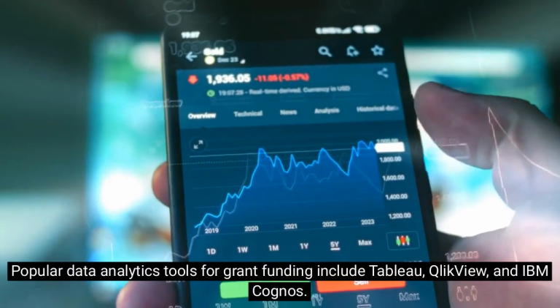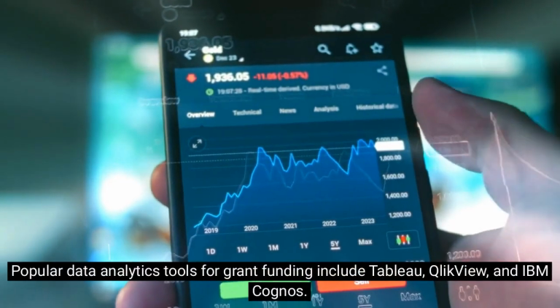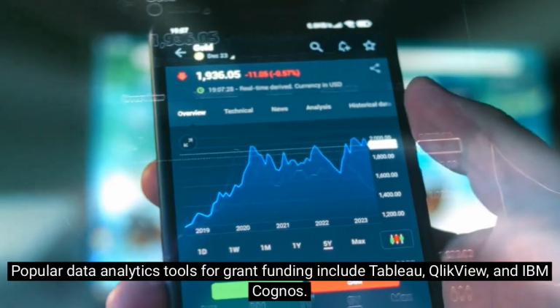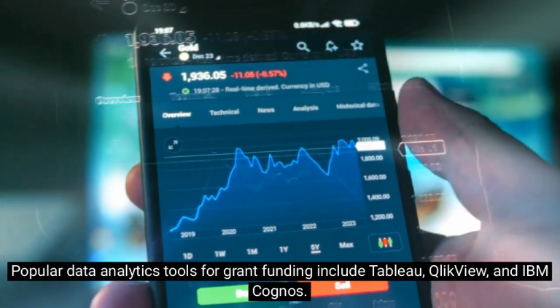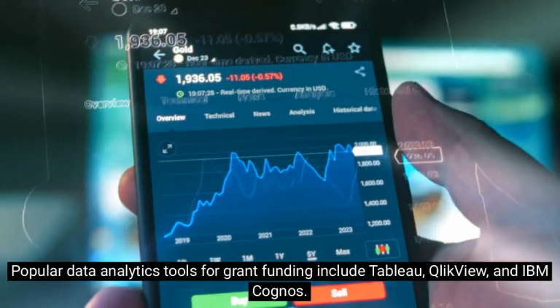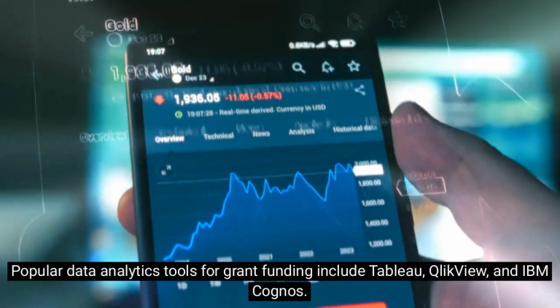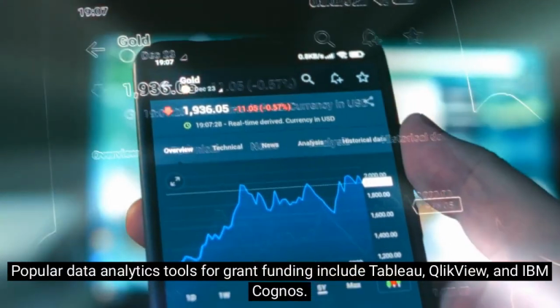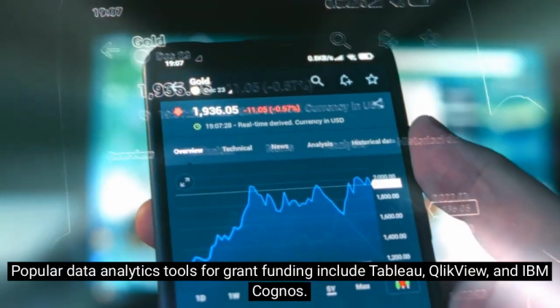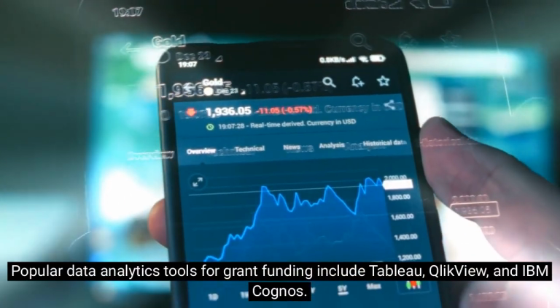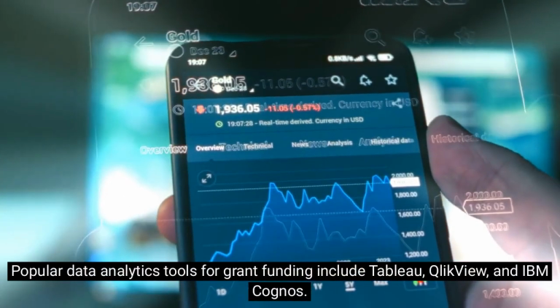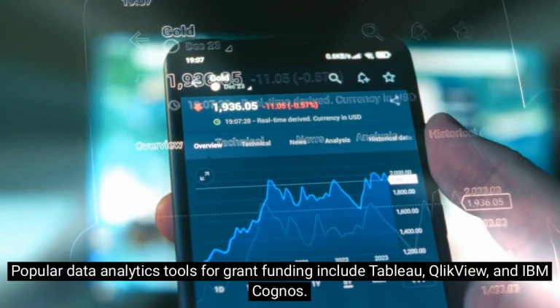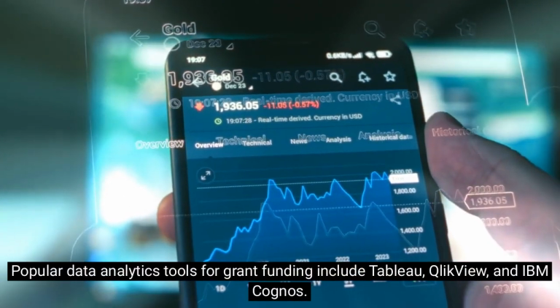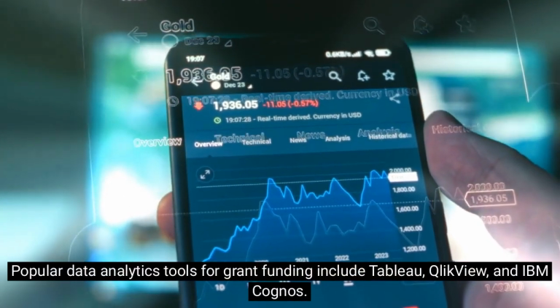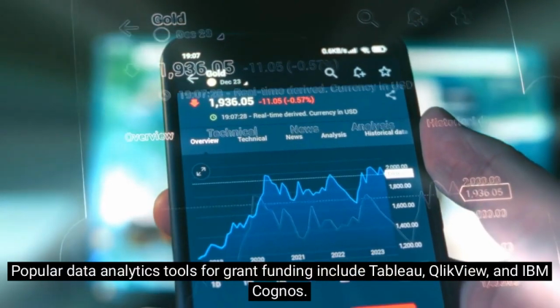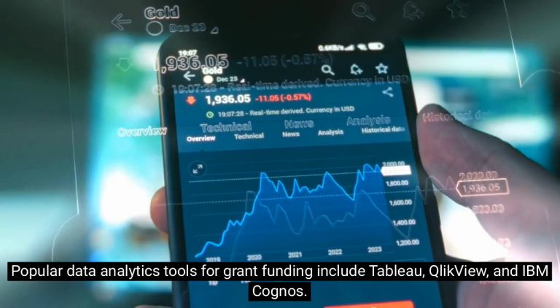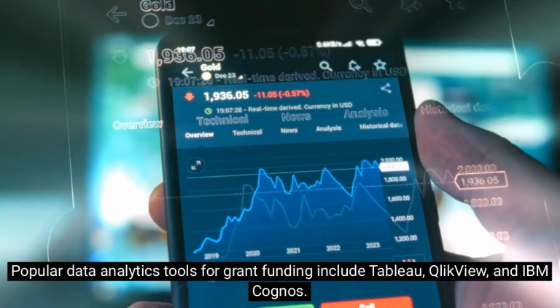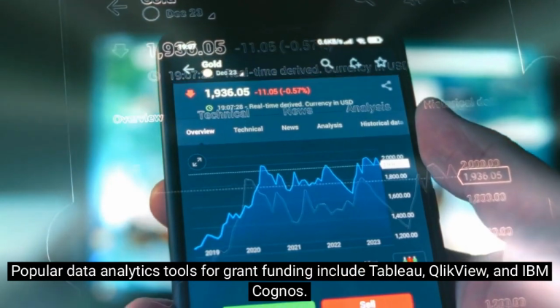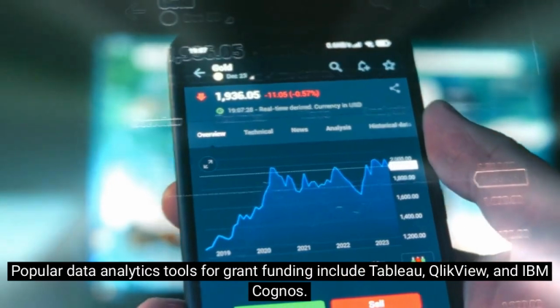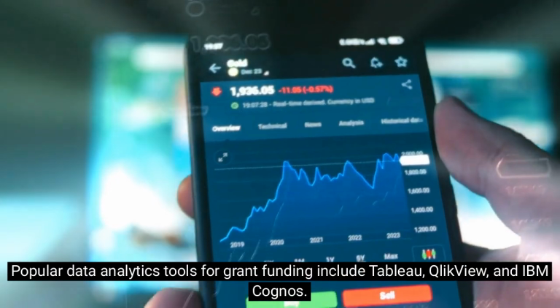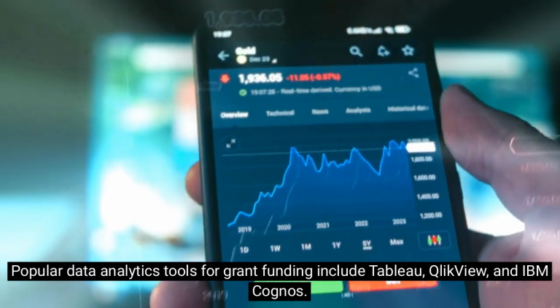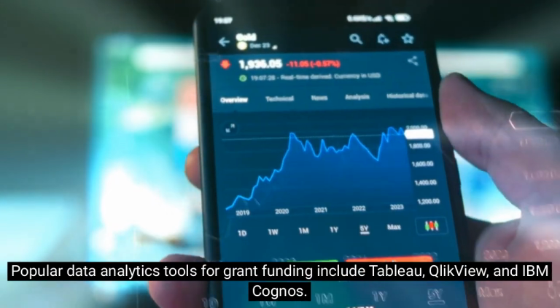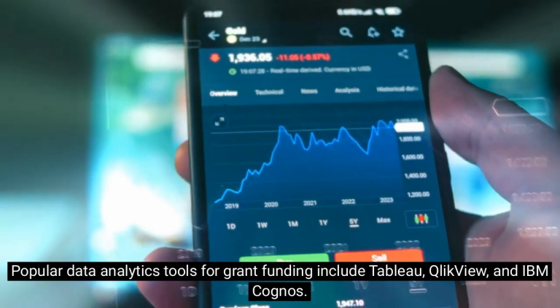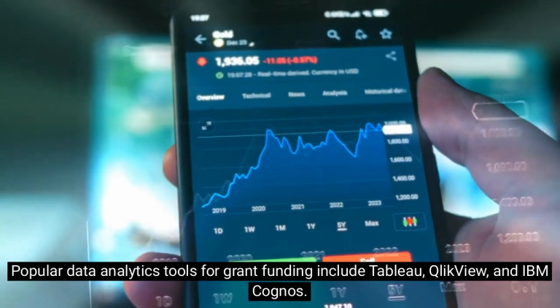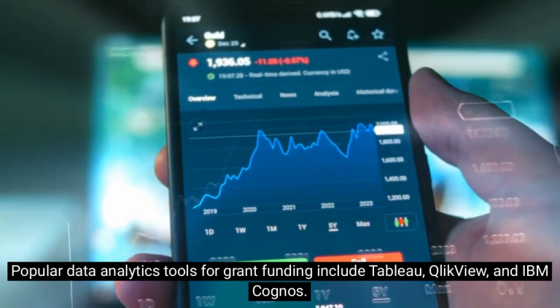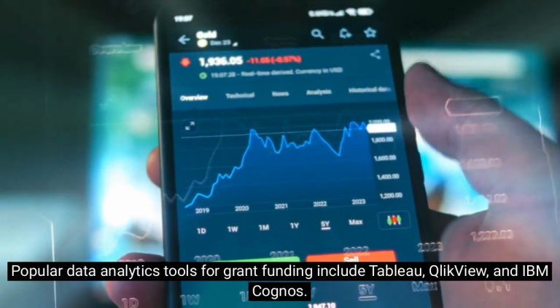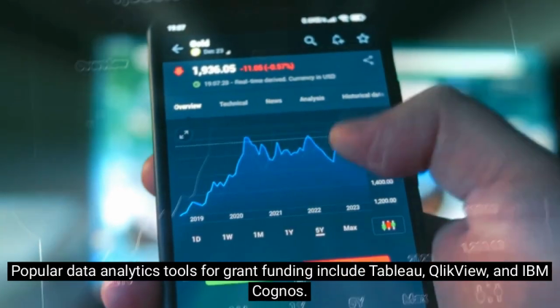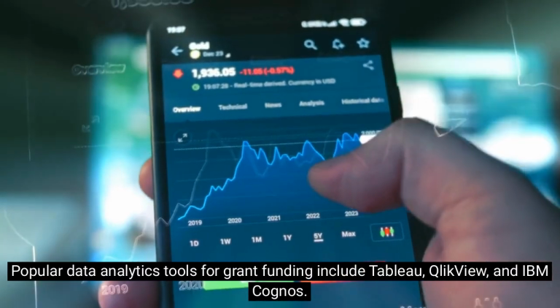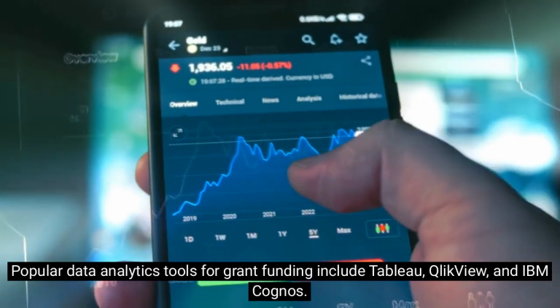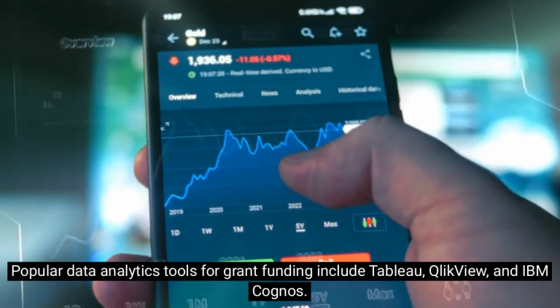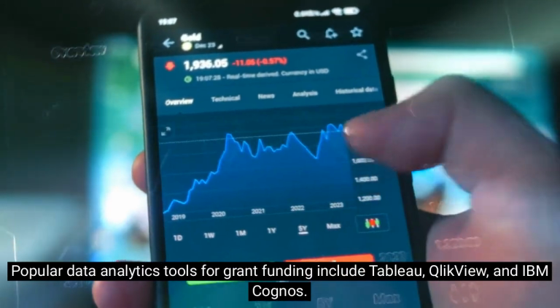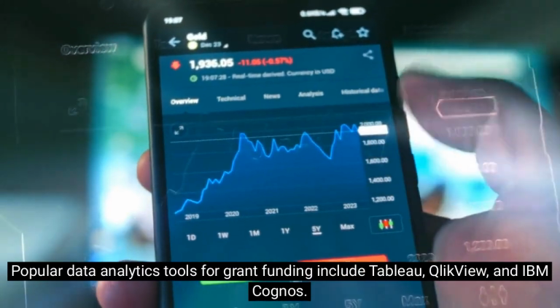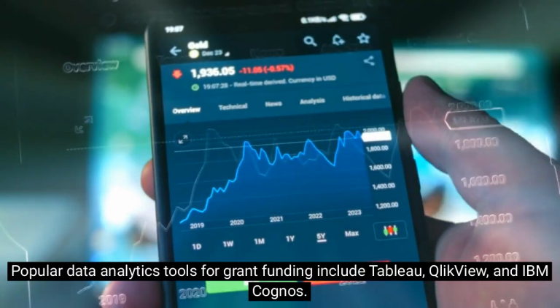Popular data analytics tools for grant funding include Tableau, ClickView, and IBM Cognos.